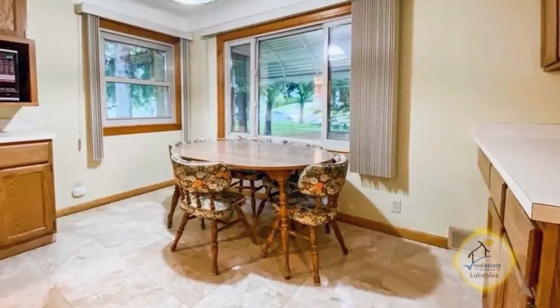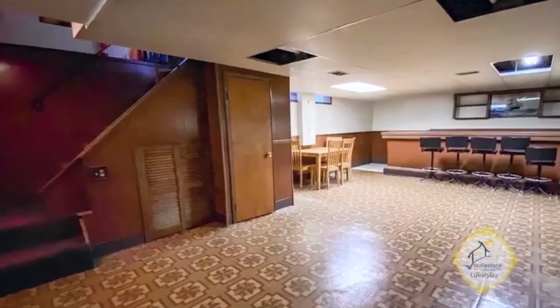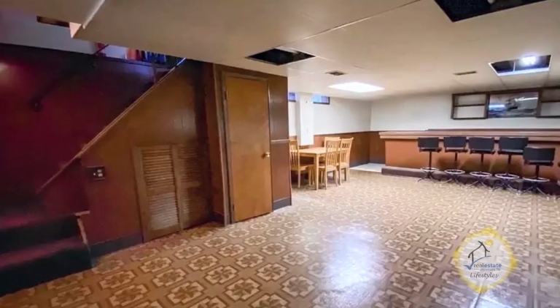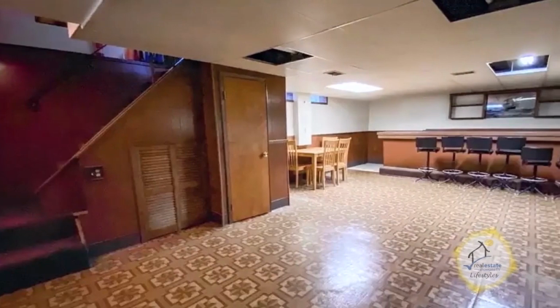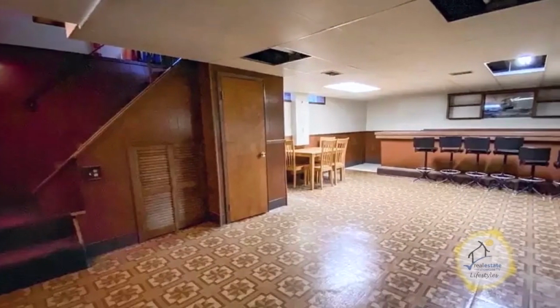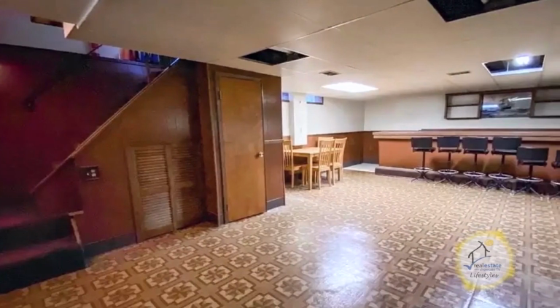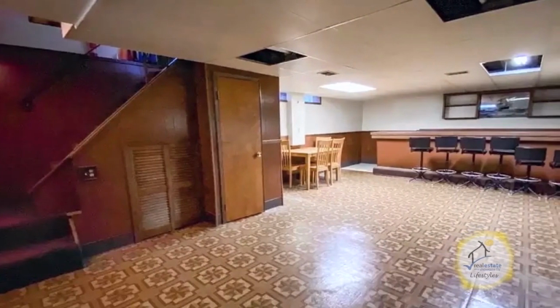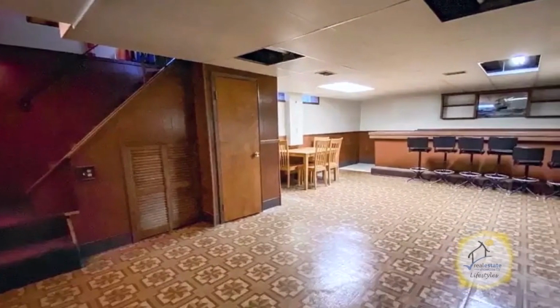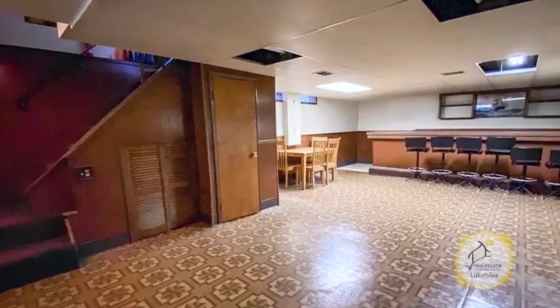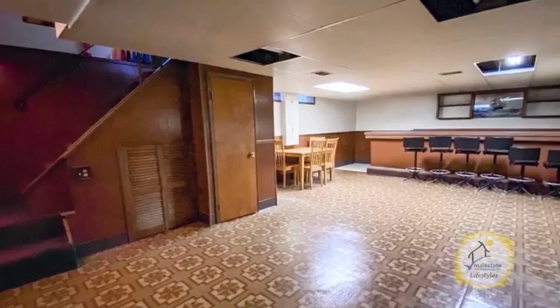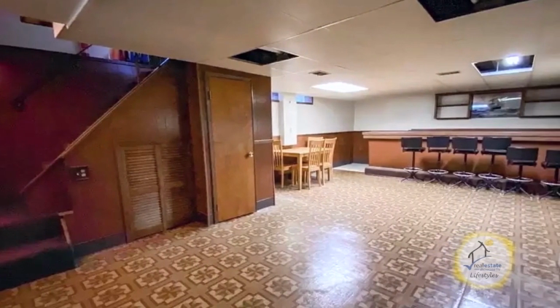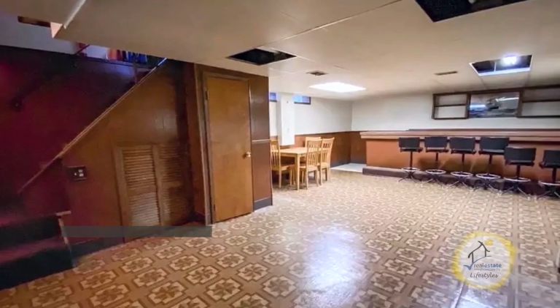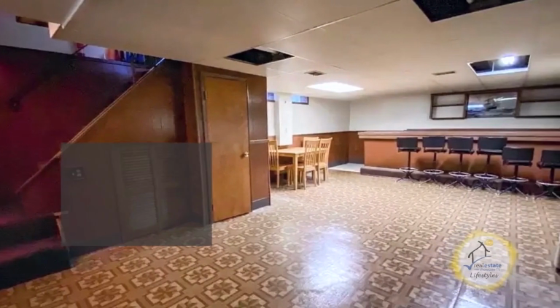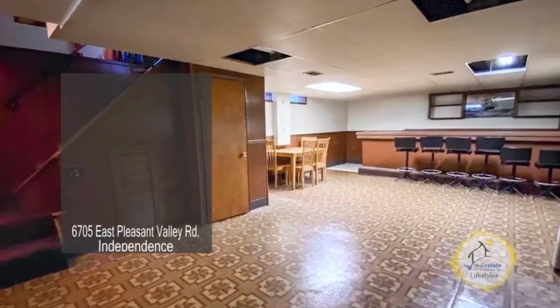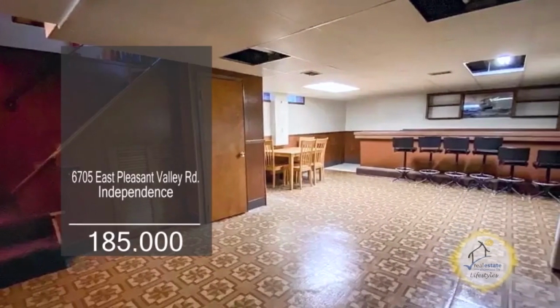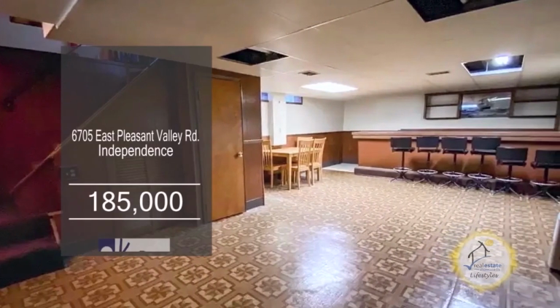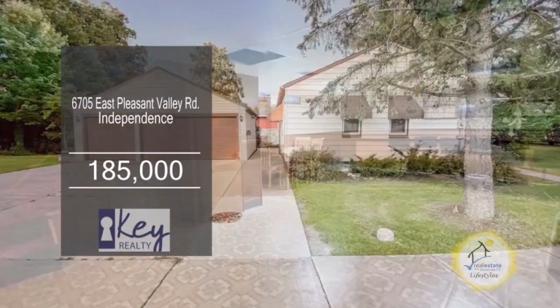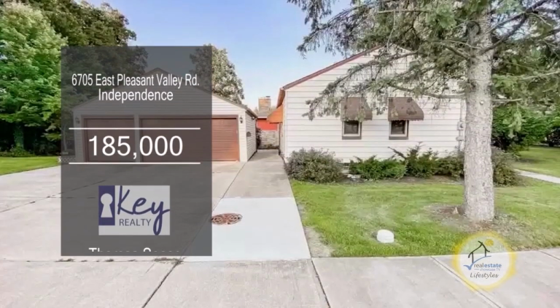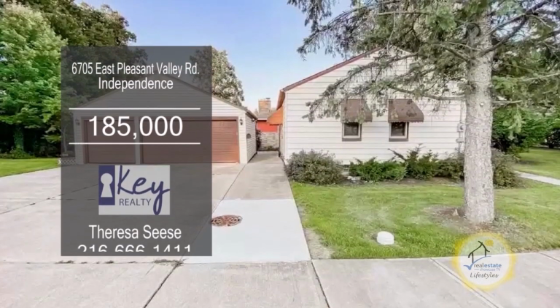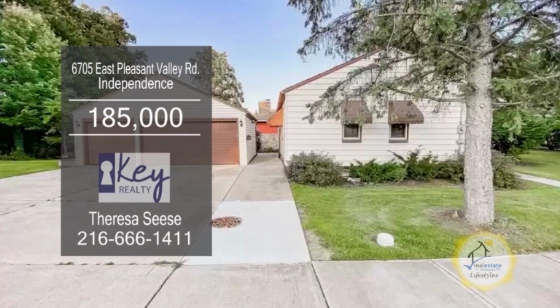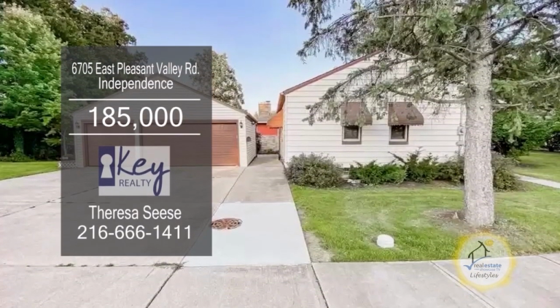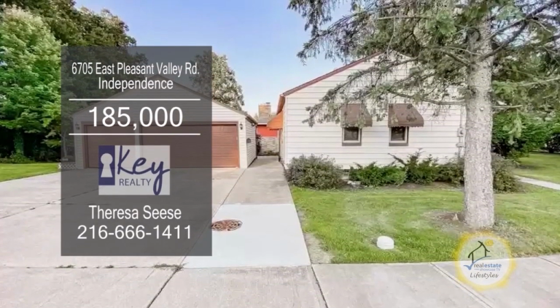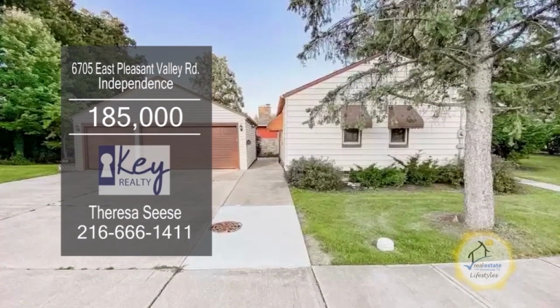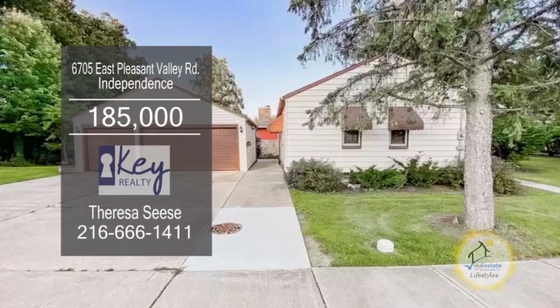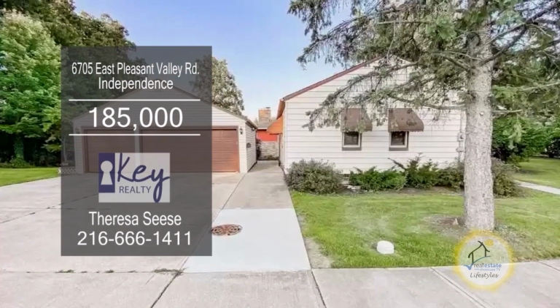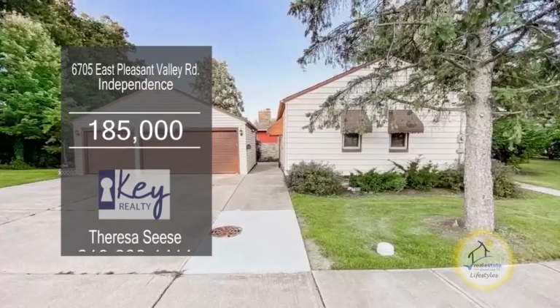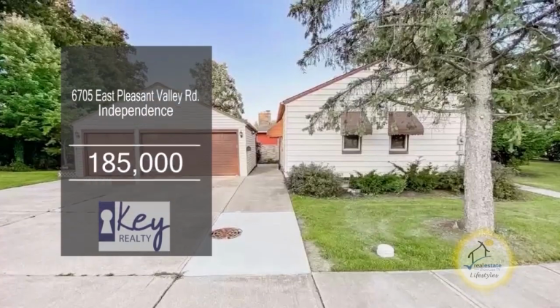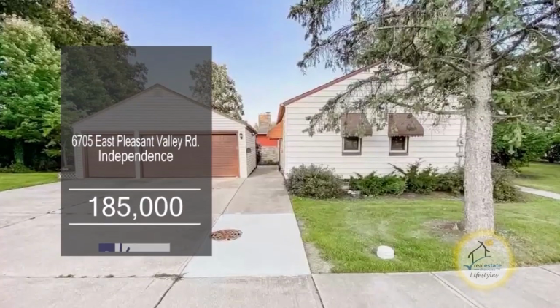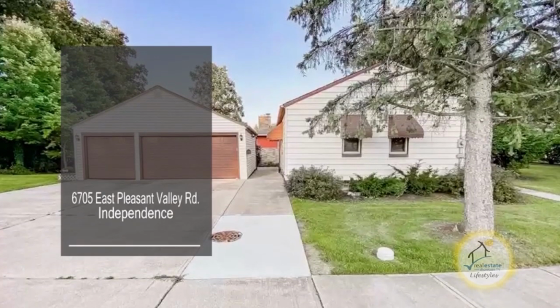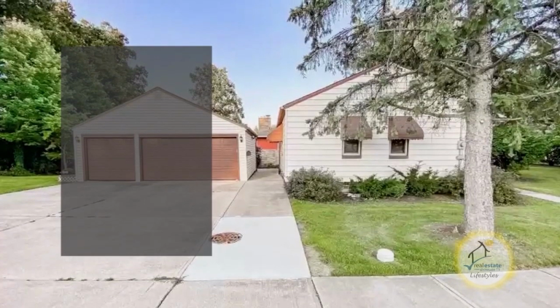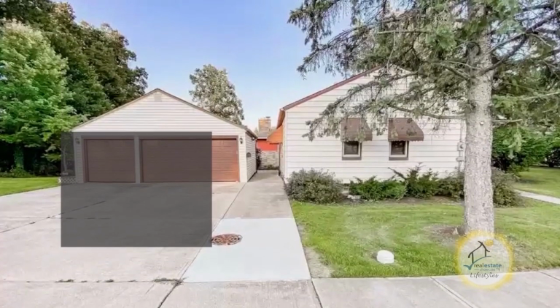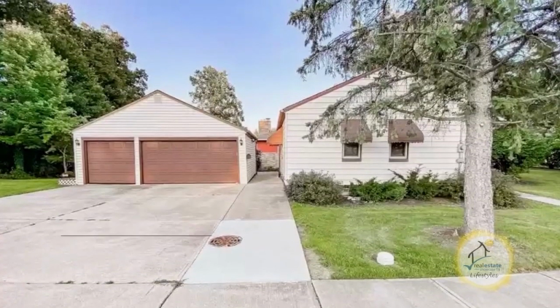The finished basement has a bar area which is perfect for a man cave. This home is located close to I-77, shopping and restaurants.